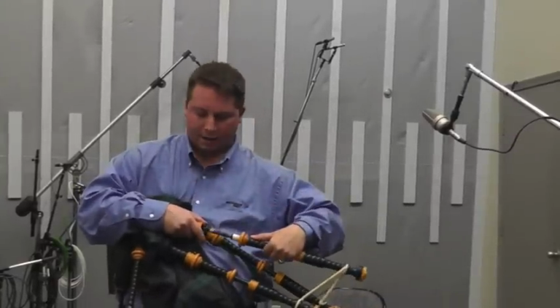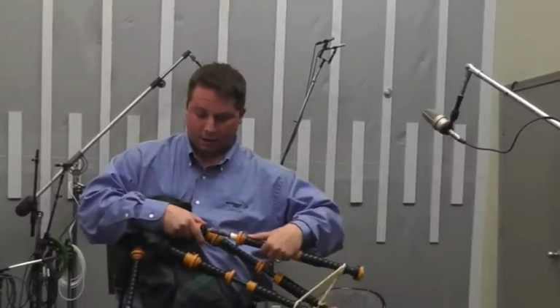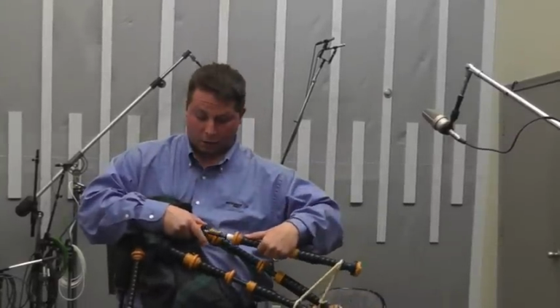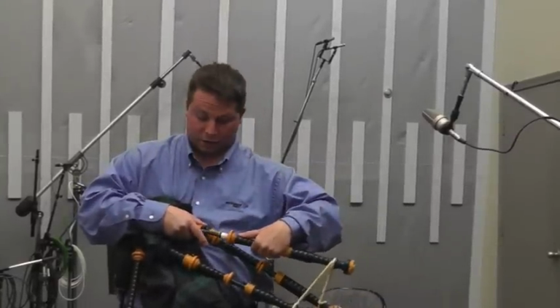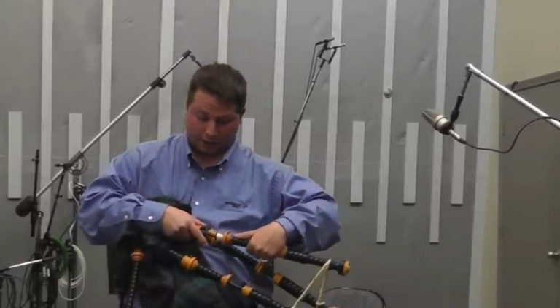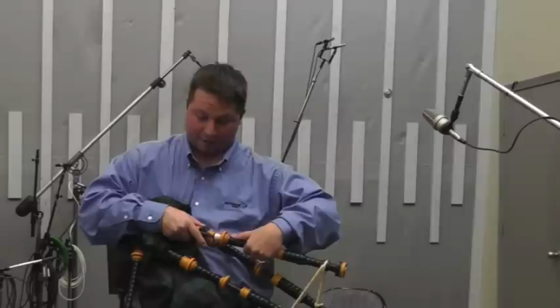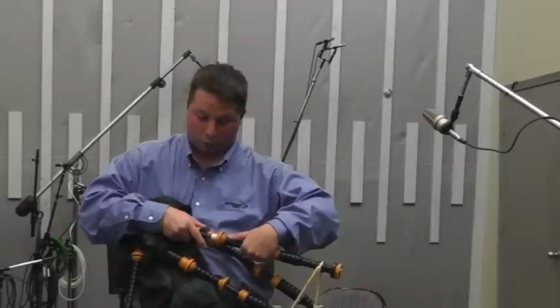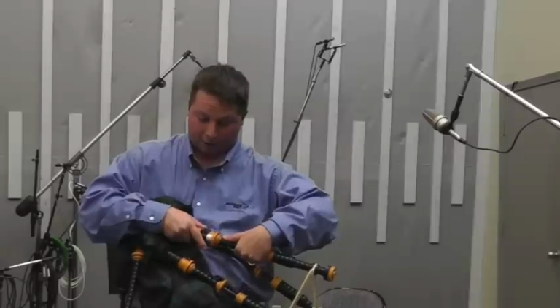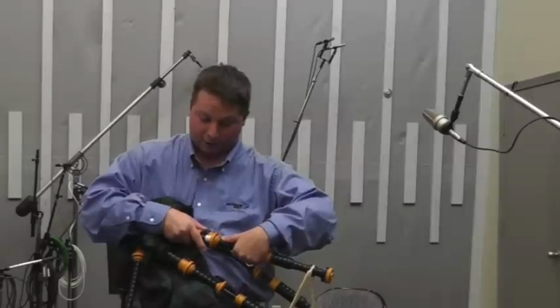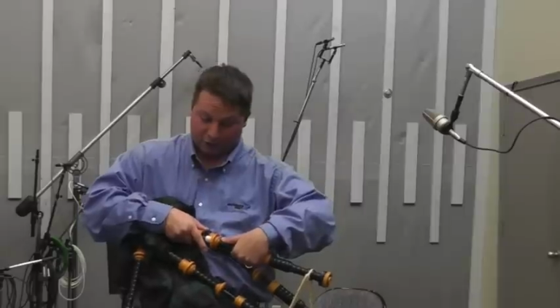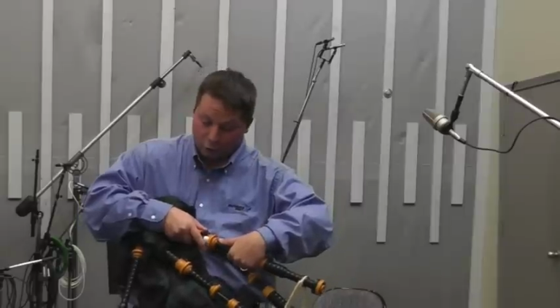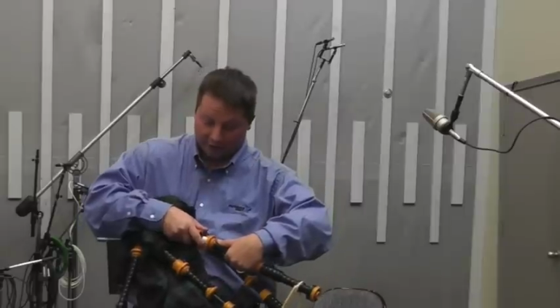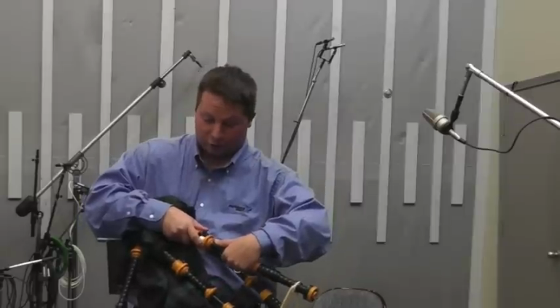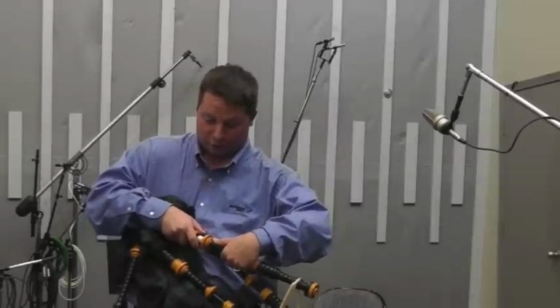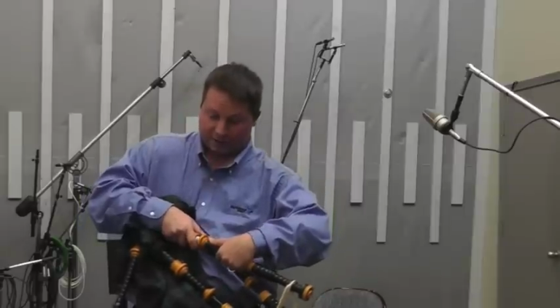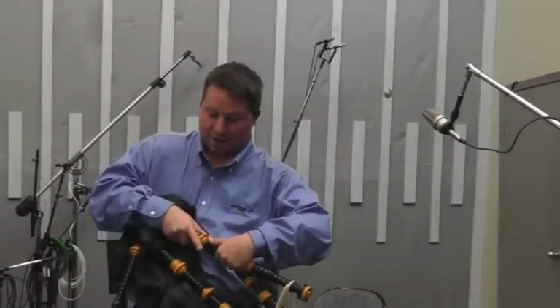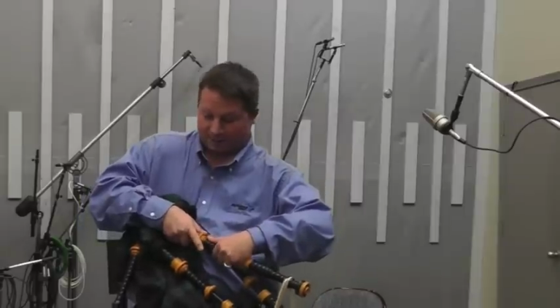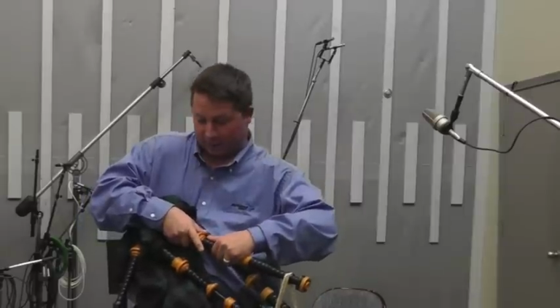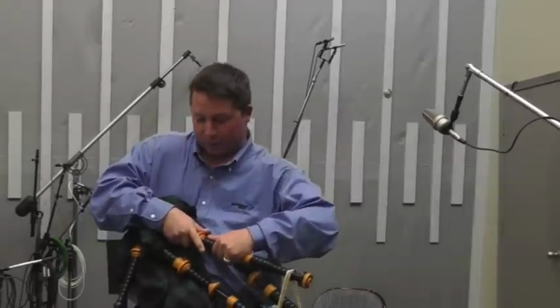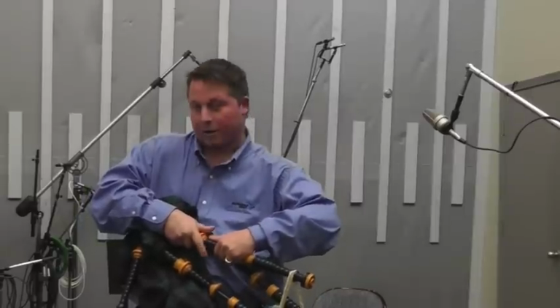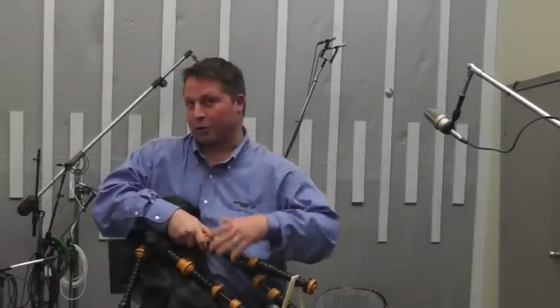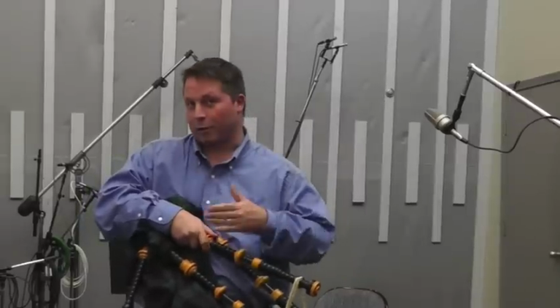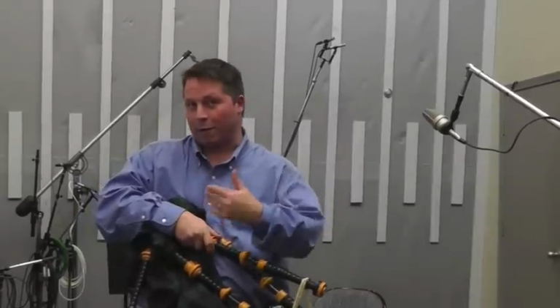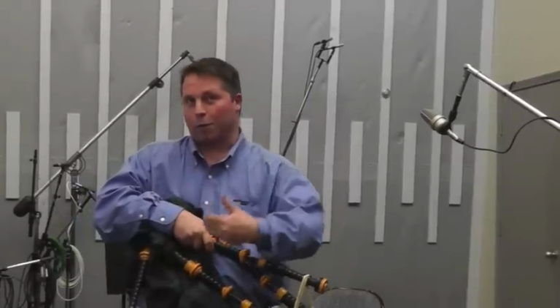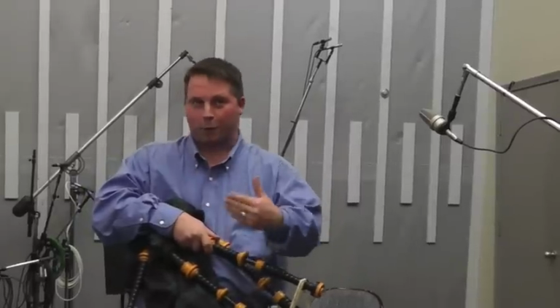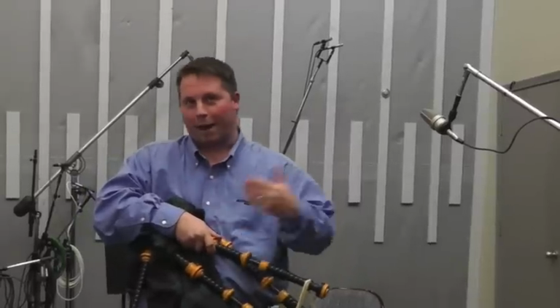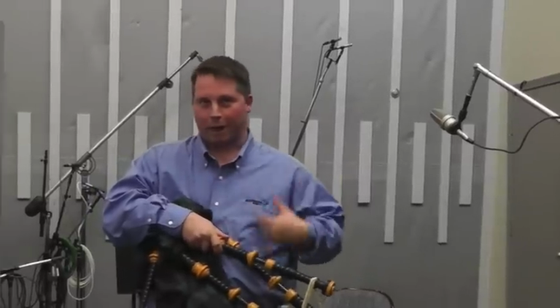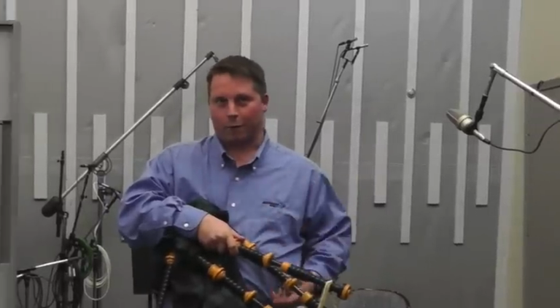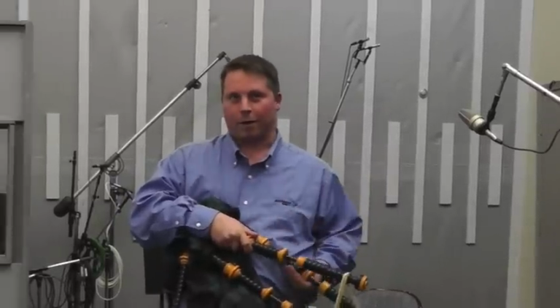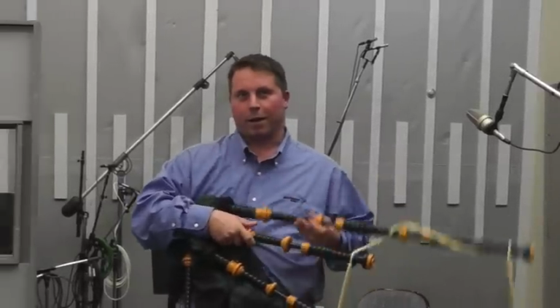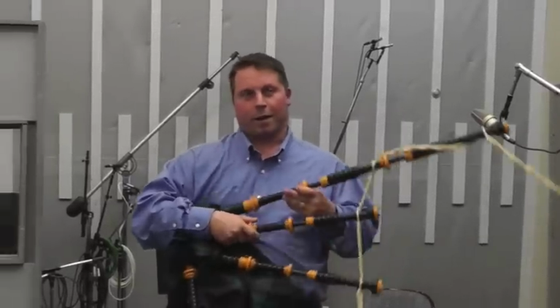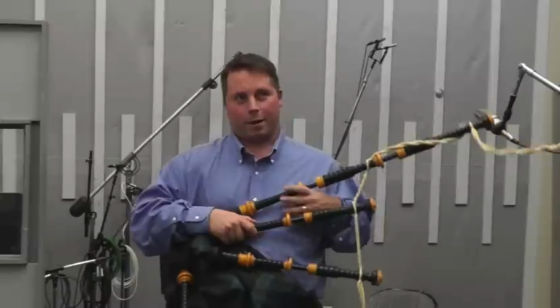Ideally, you also want to have your bridles on the two tenor drones at the same spot, because you don't want to have one blowing out on the other one.